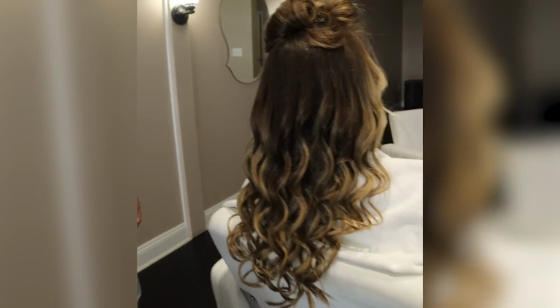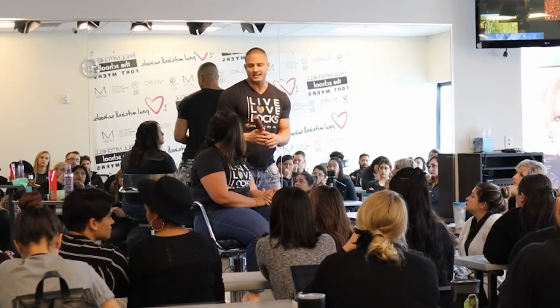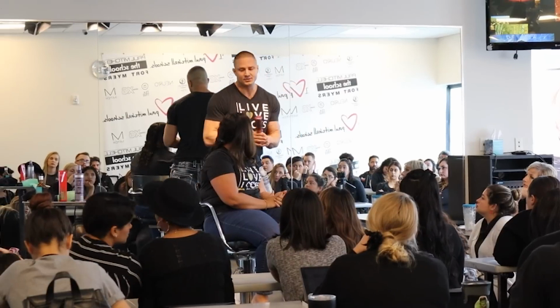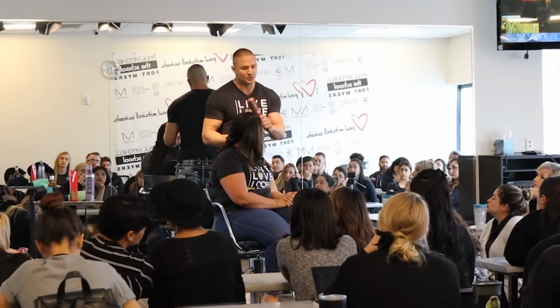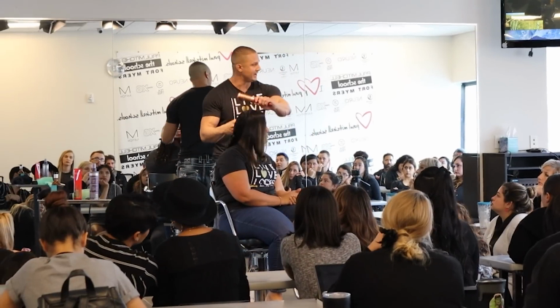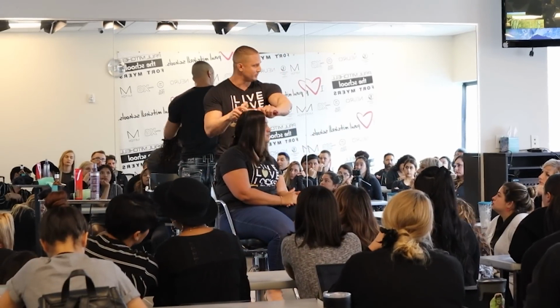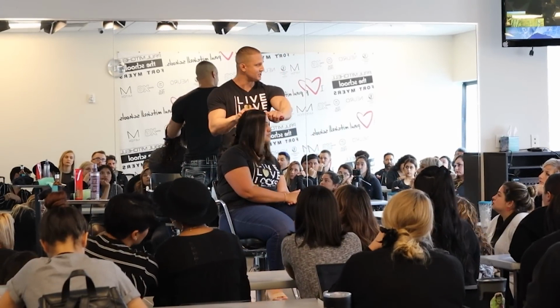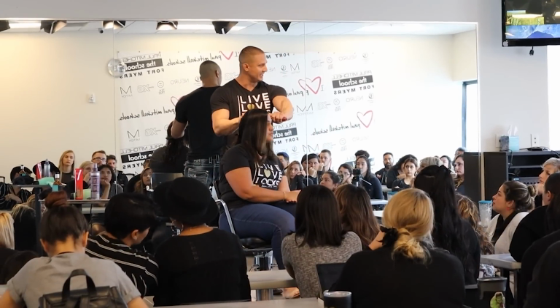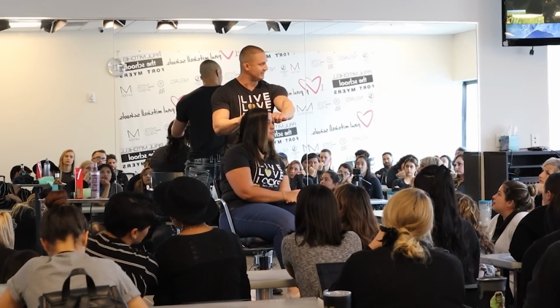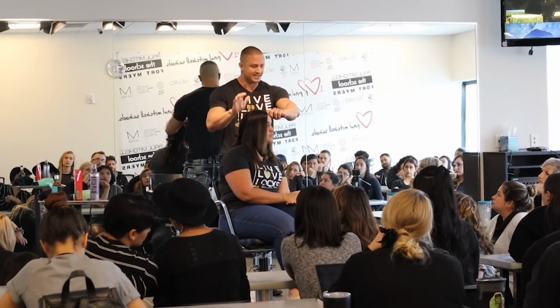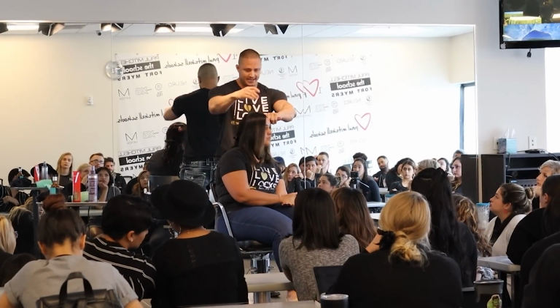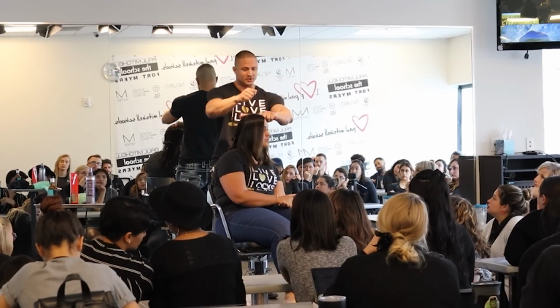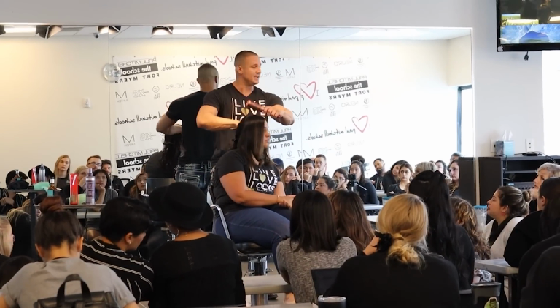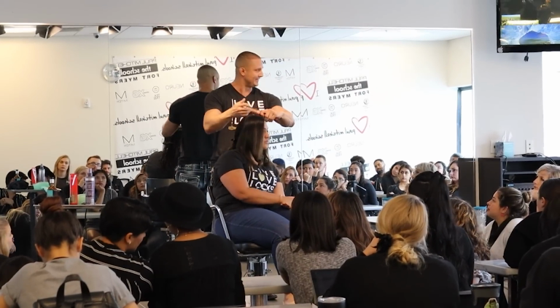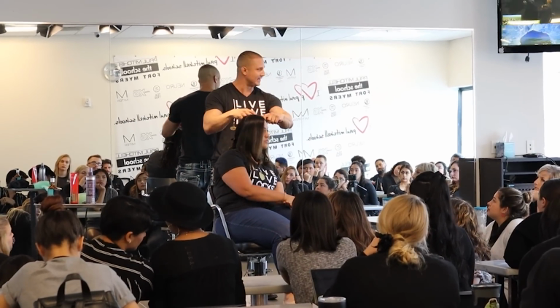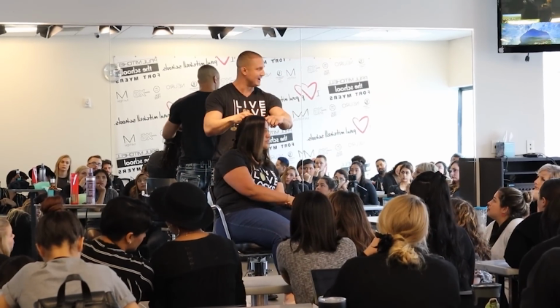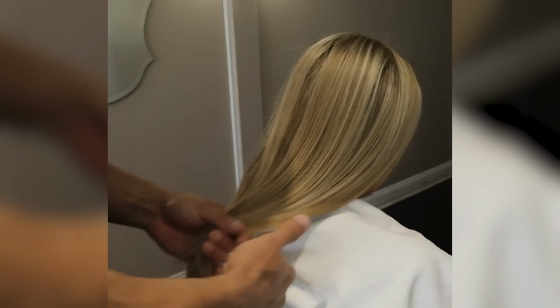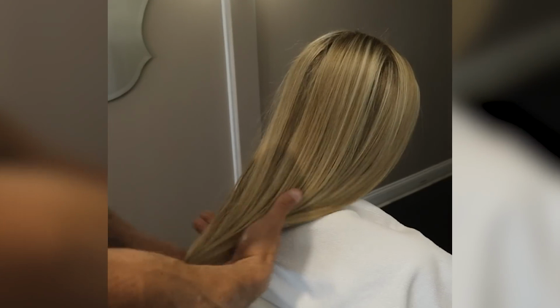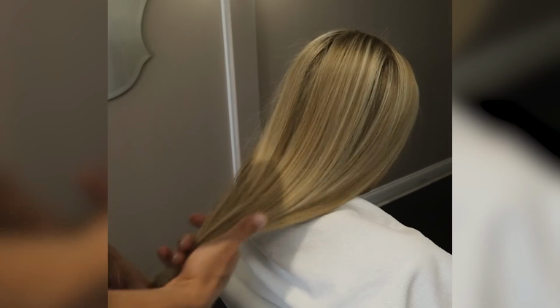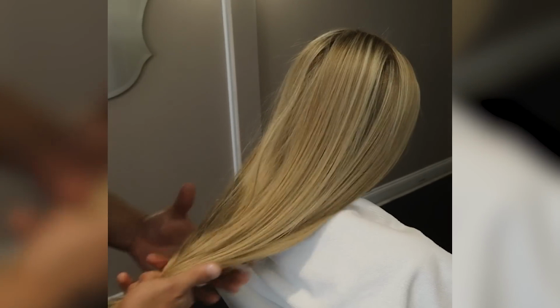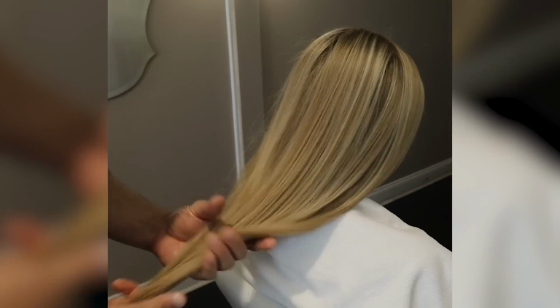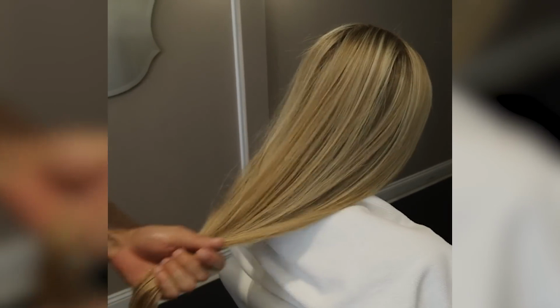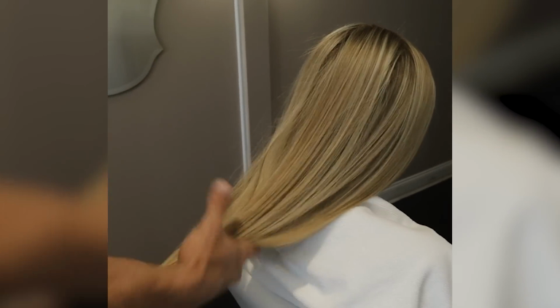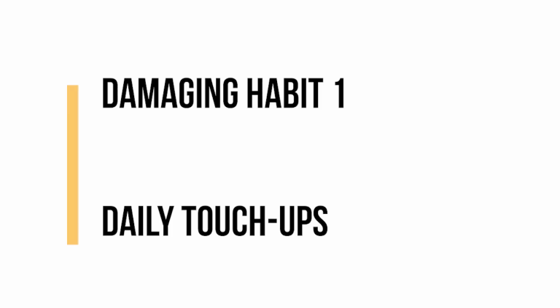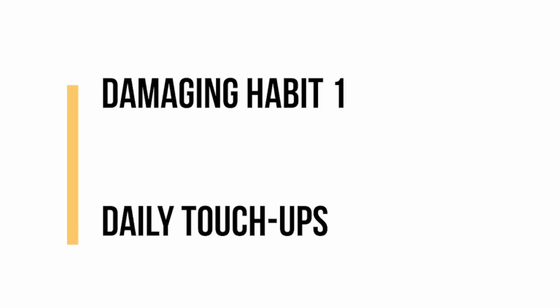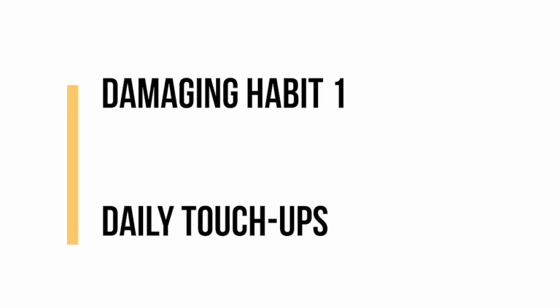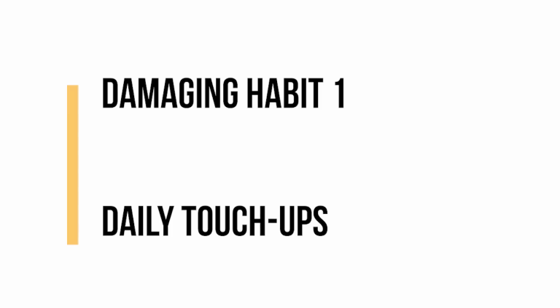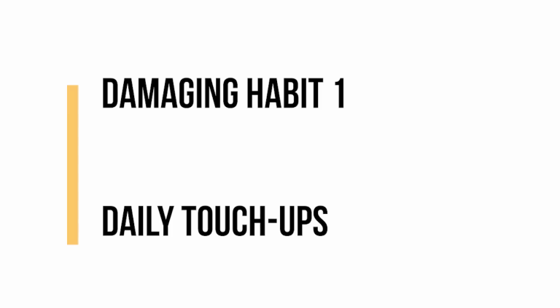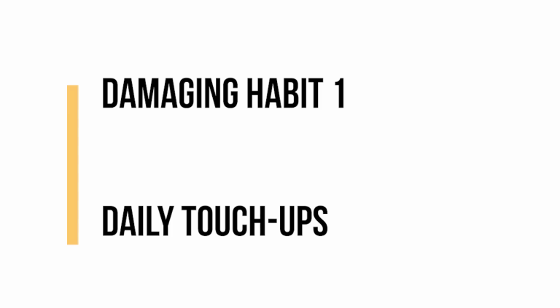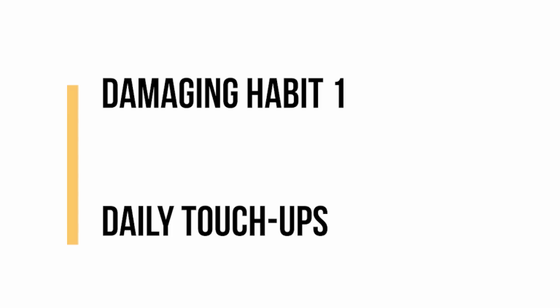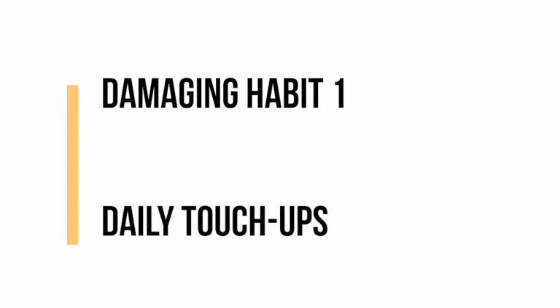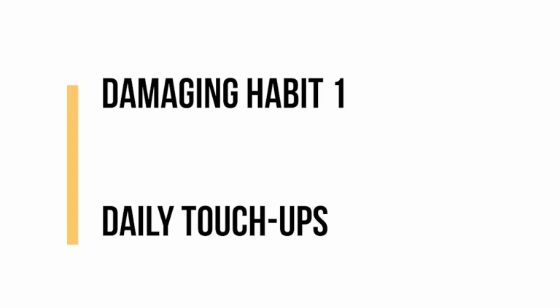I make these videos because way too many people struggle with their hair and I don't want you to be one of them.